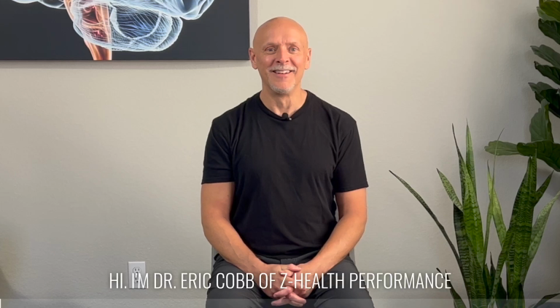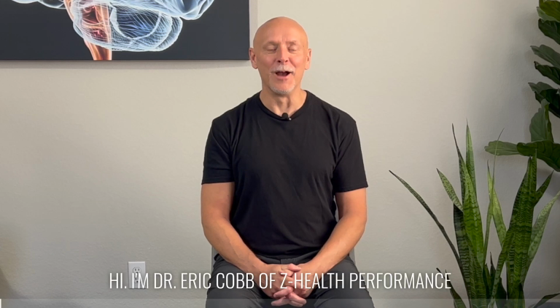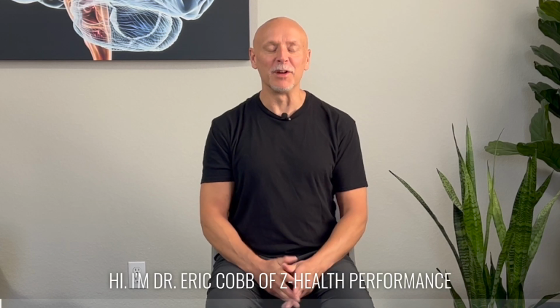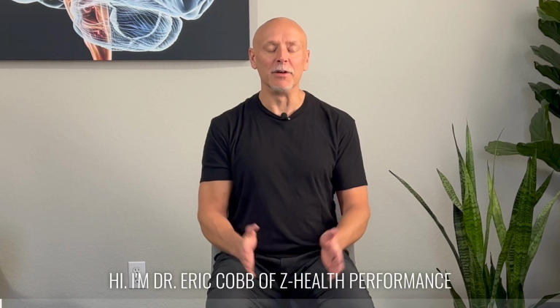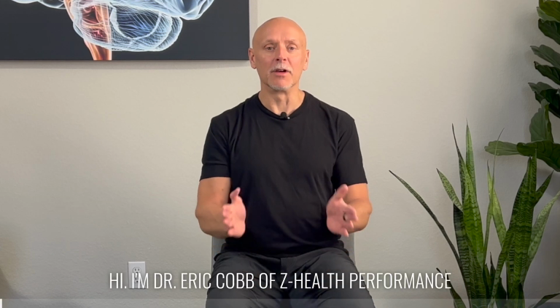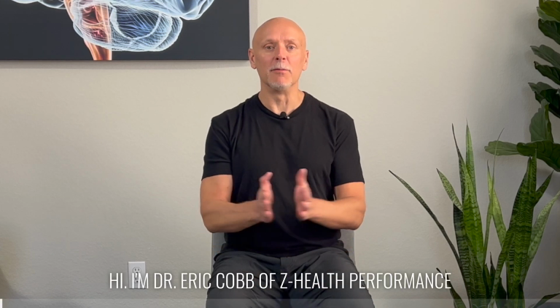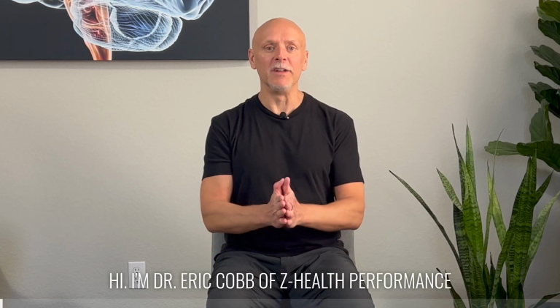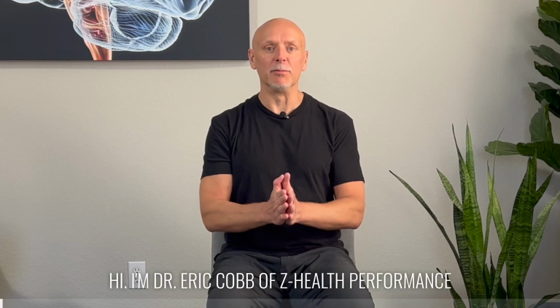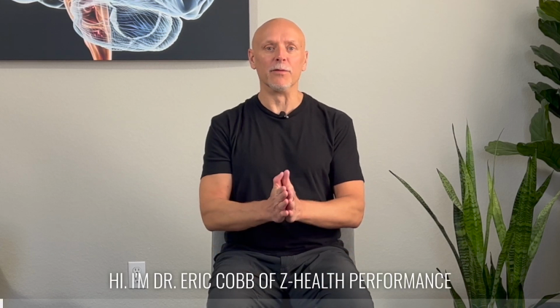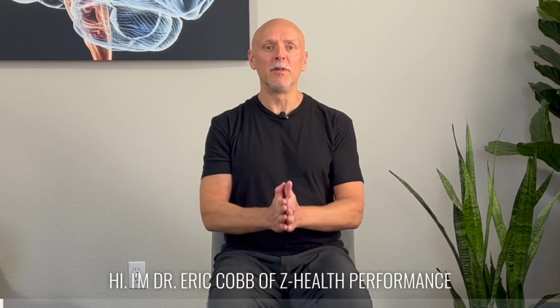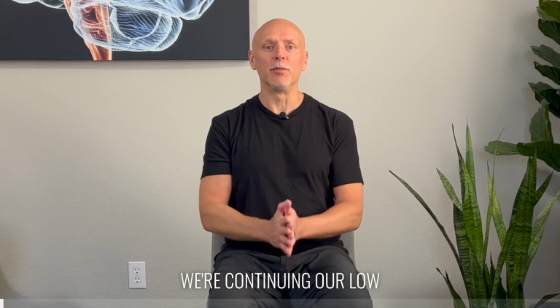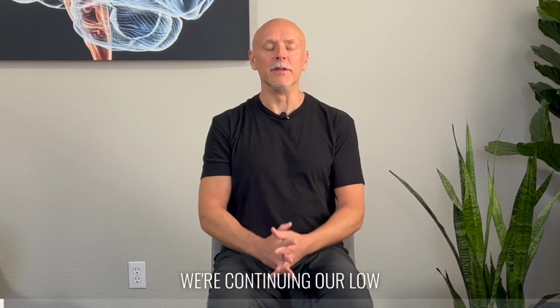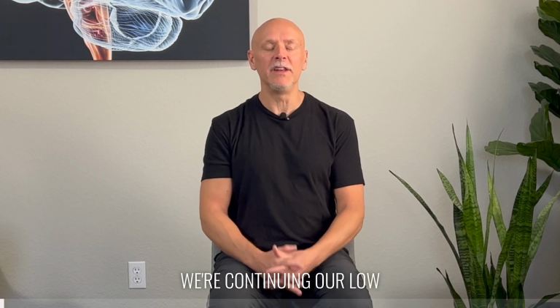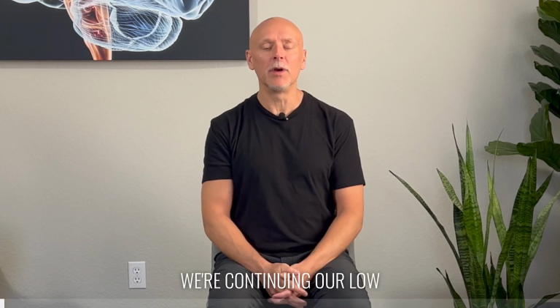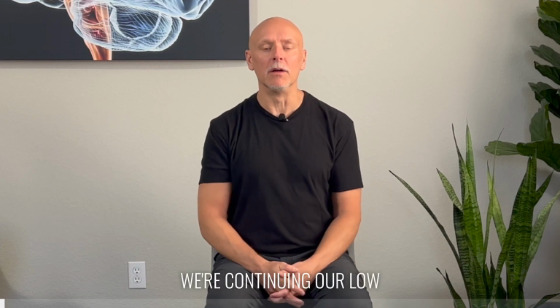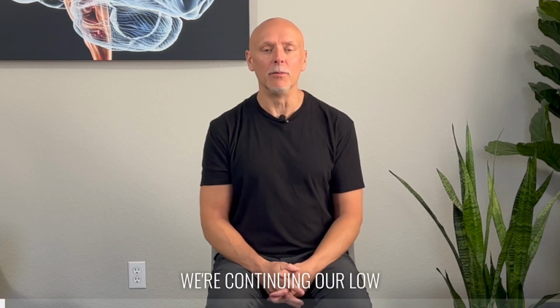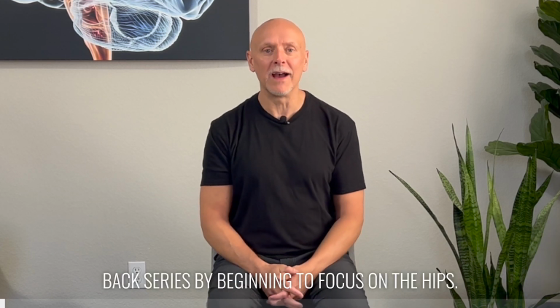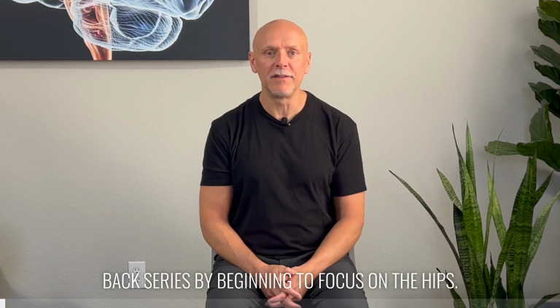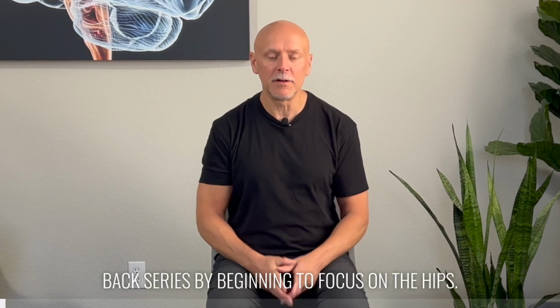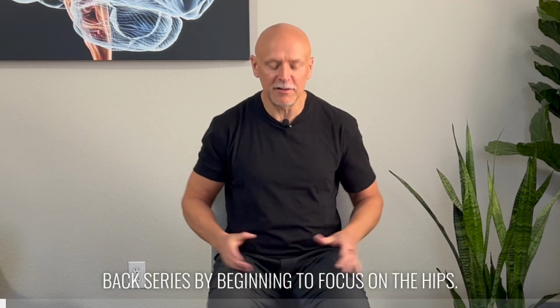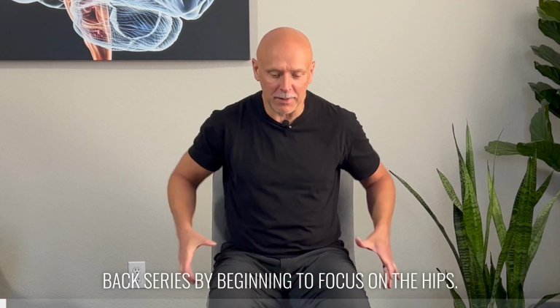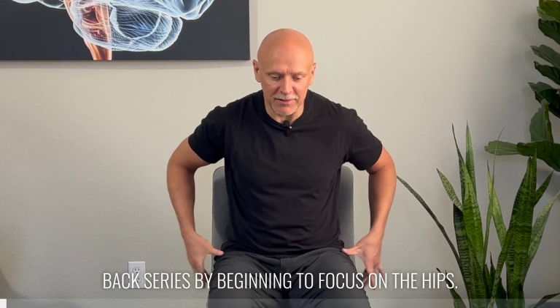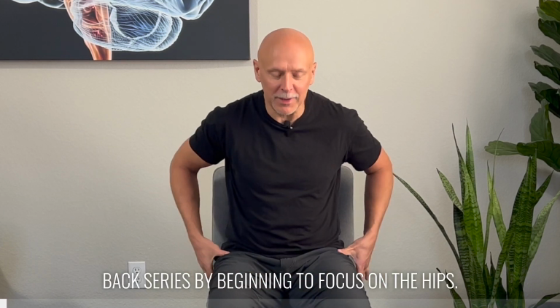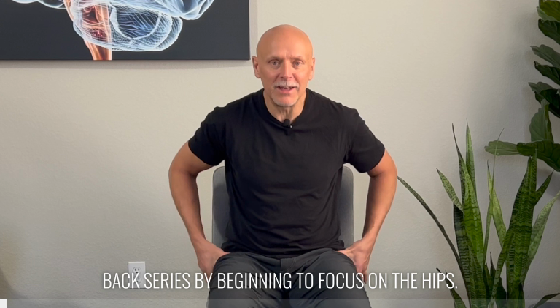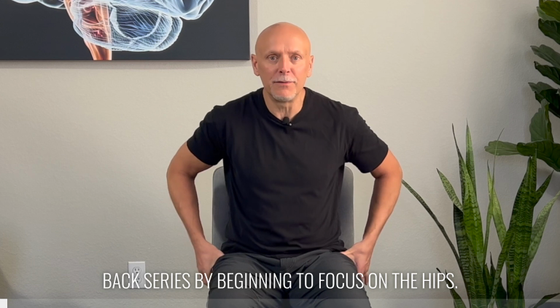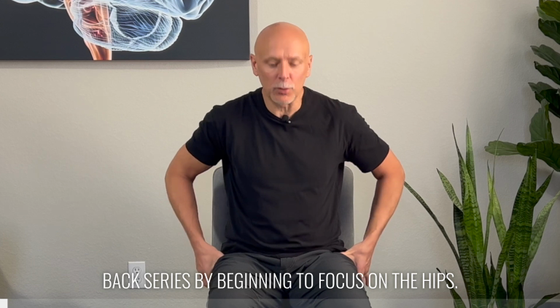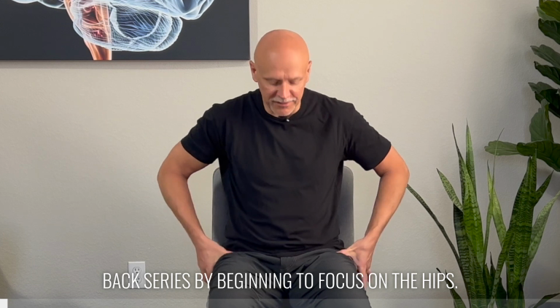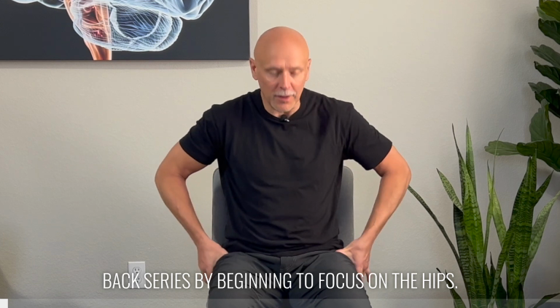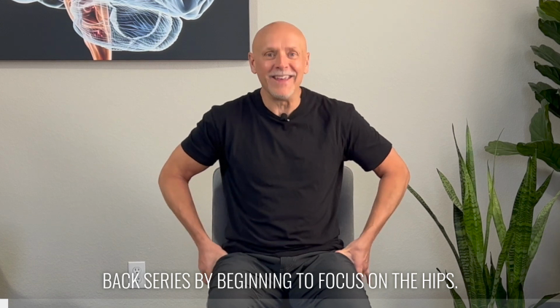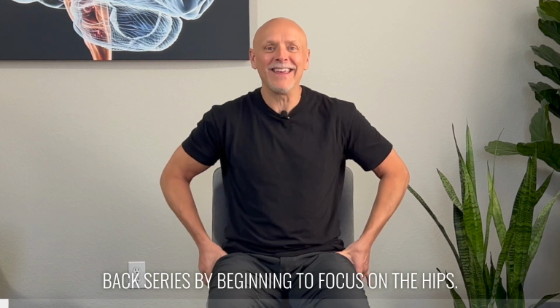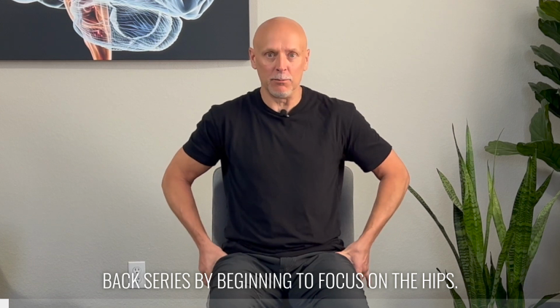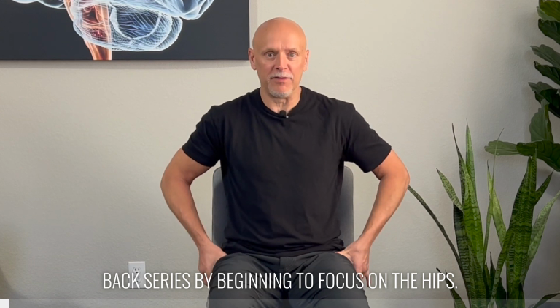Hi, I'm Dr. Eric Cobb with Z Health Performance. We're continuing our low back series by beginning to focus on the hips.